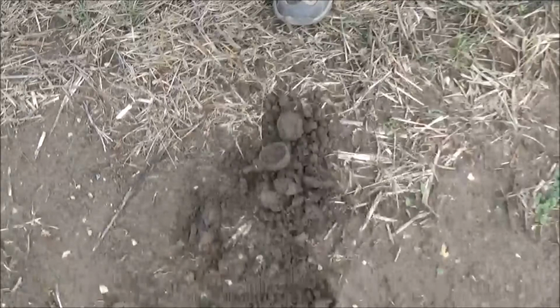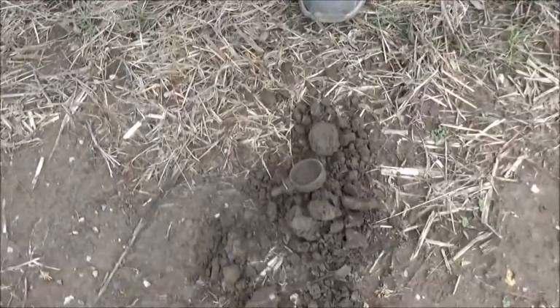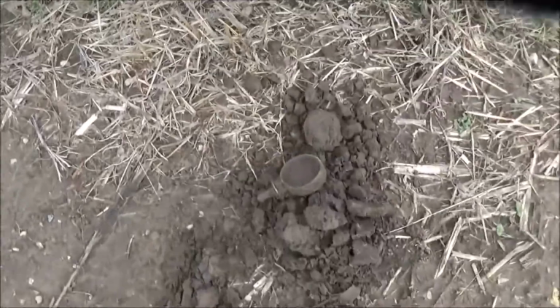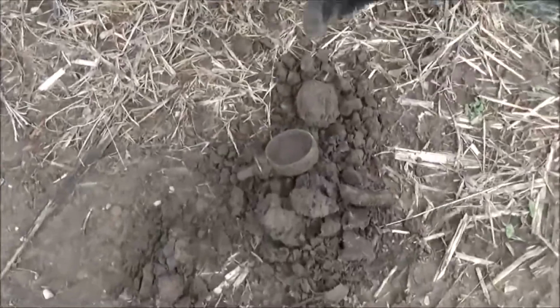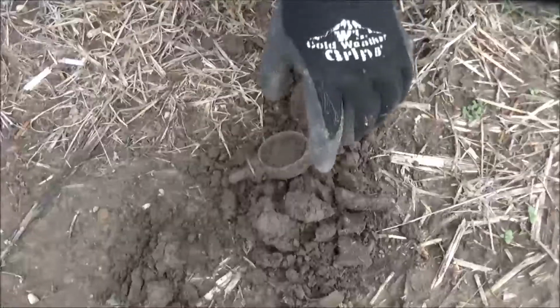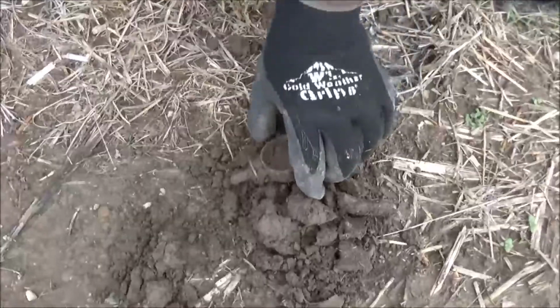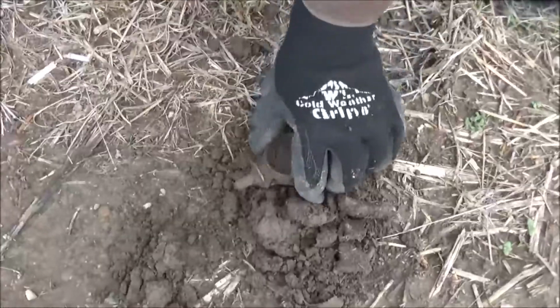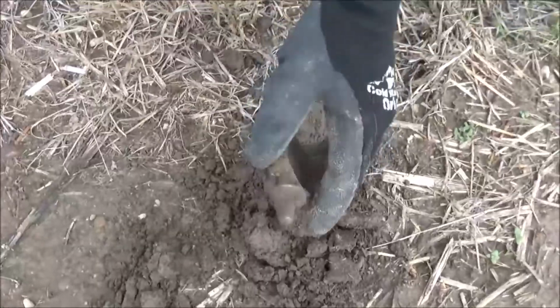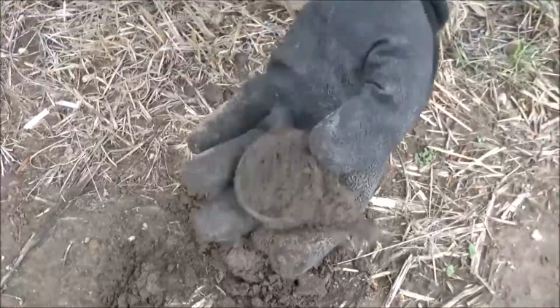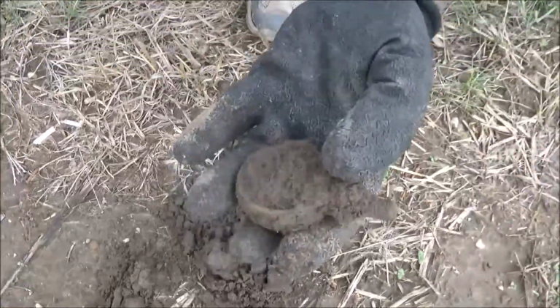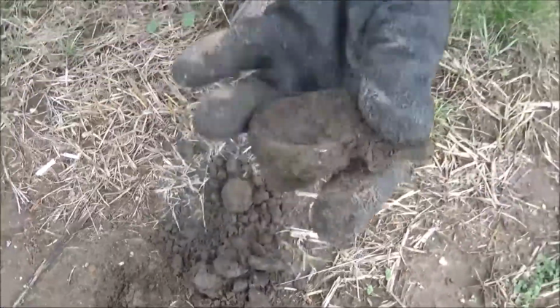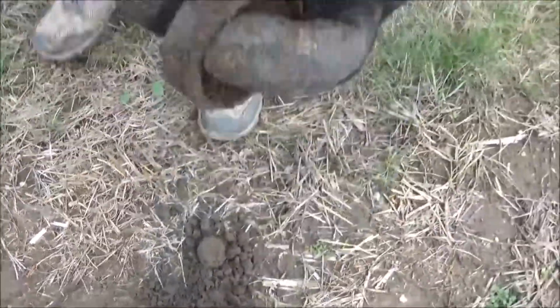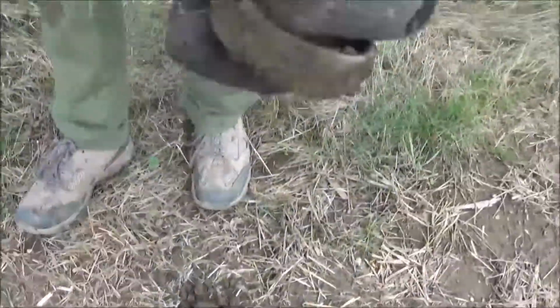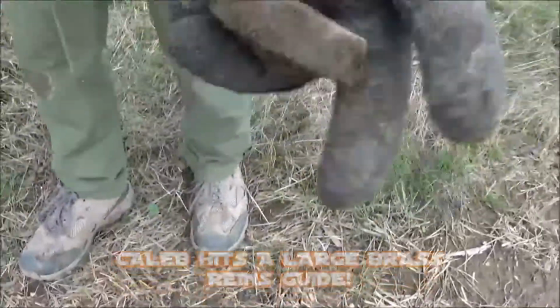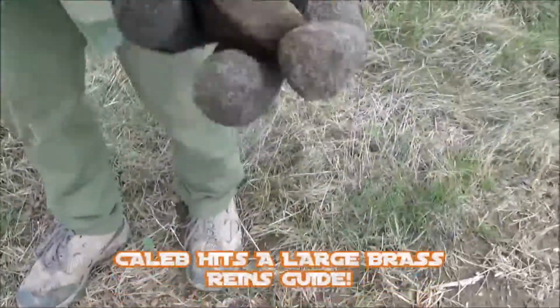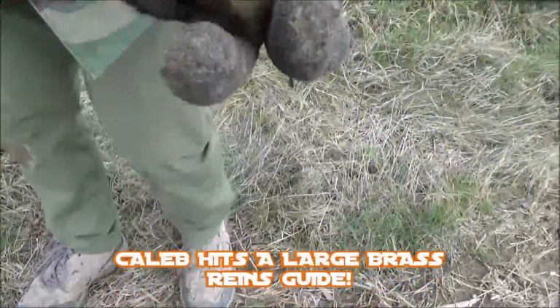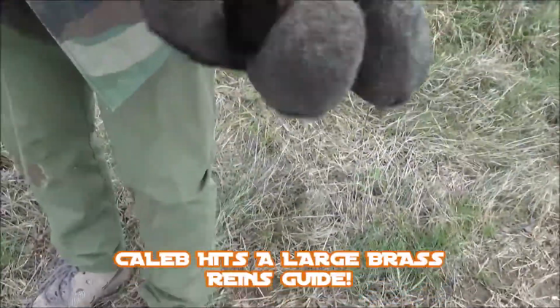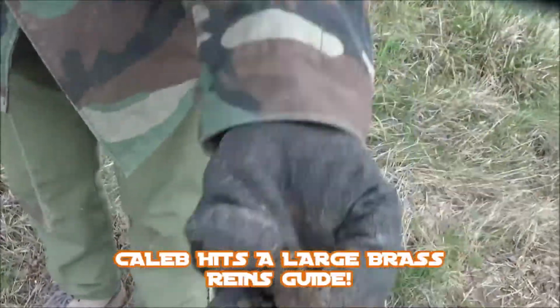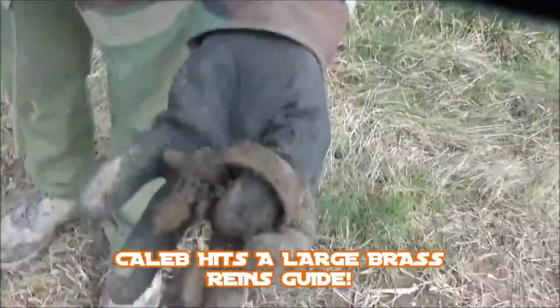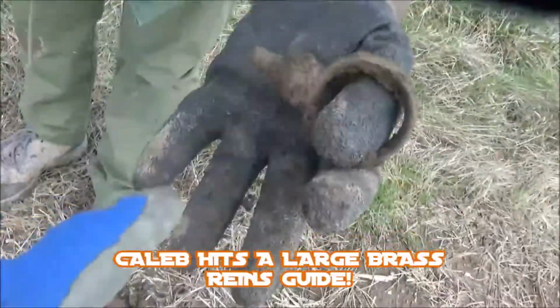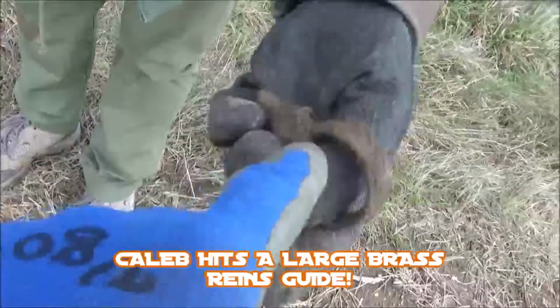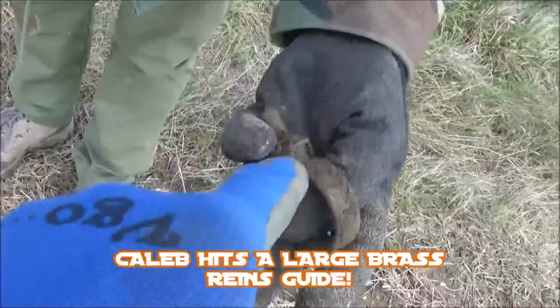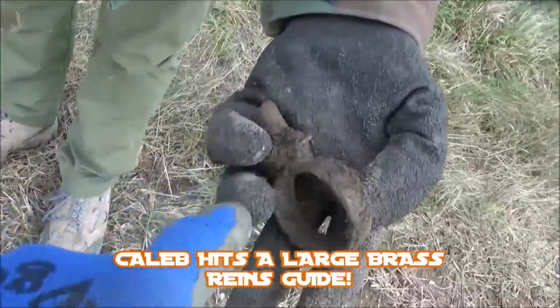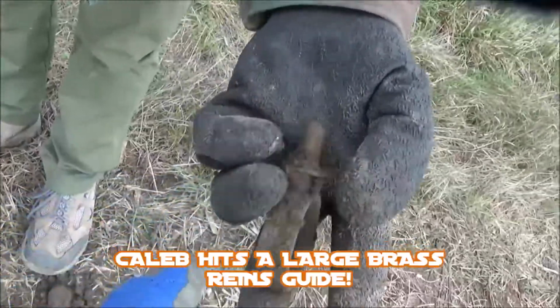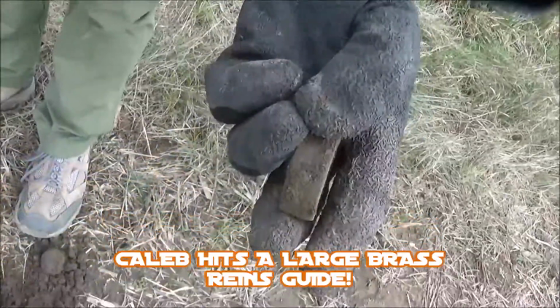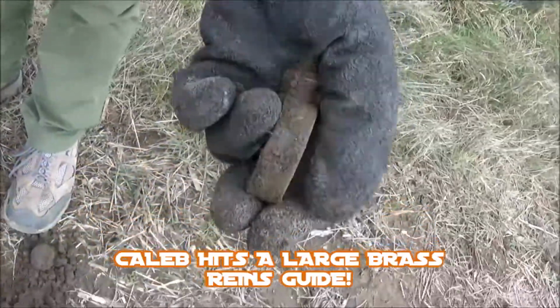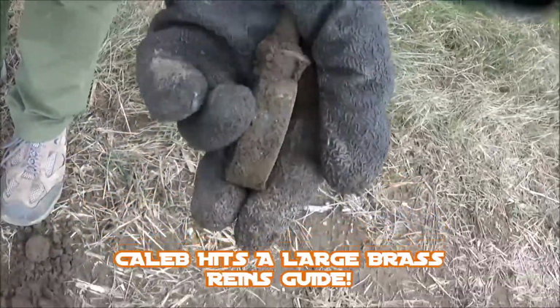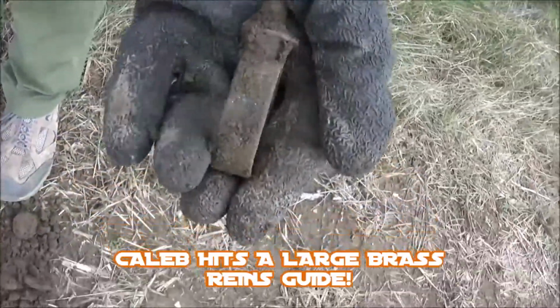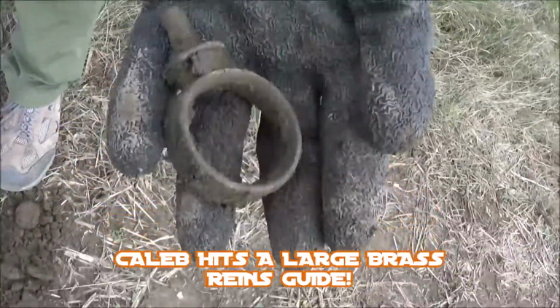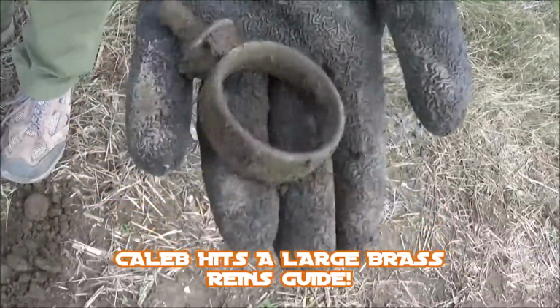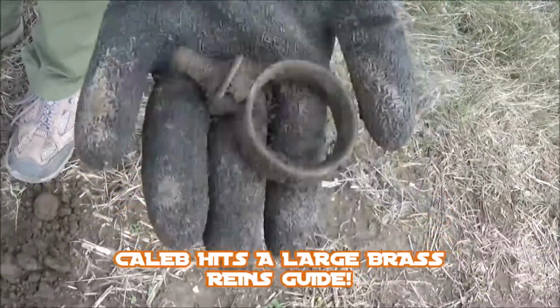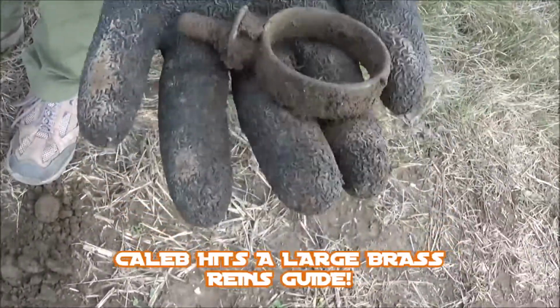You ready? Got a brass one — a beauty, too. Look at that. It was silver plated too. I saw some silver ones. Sure was. Great.